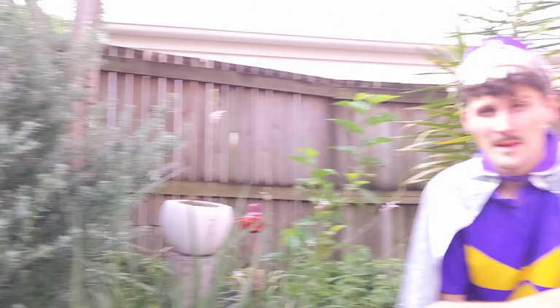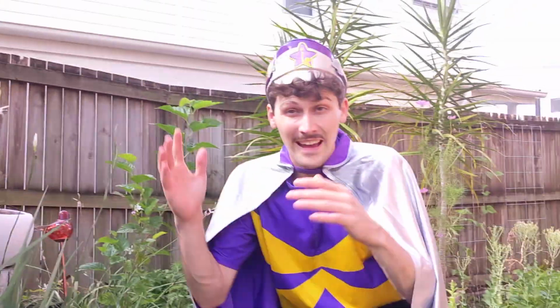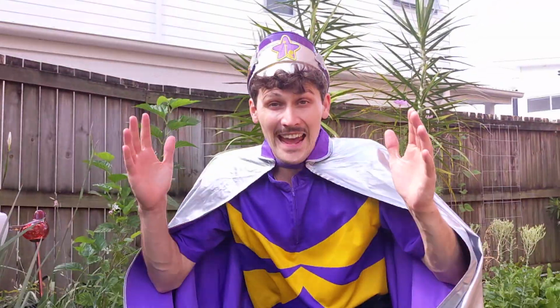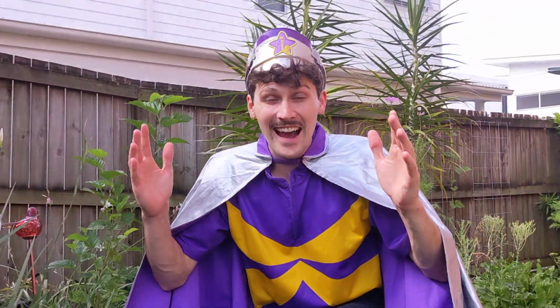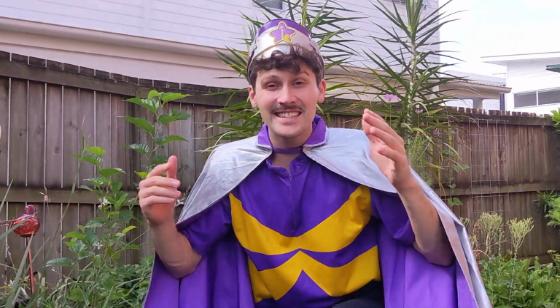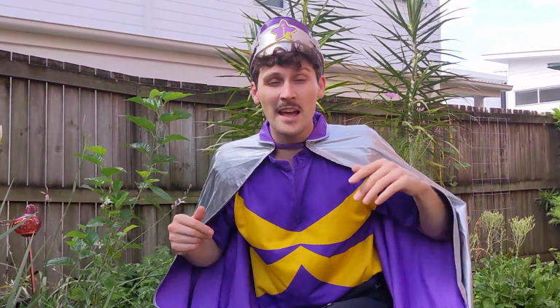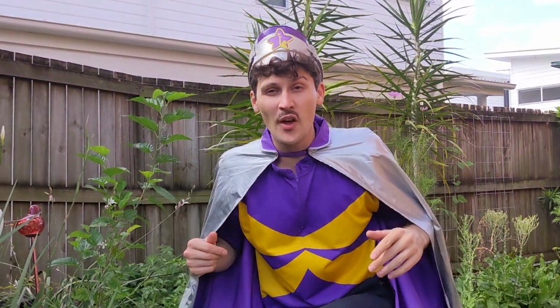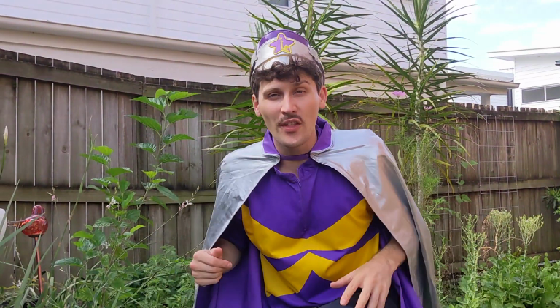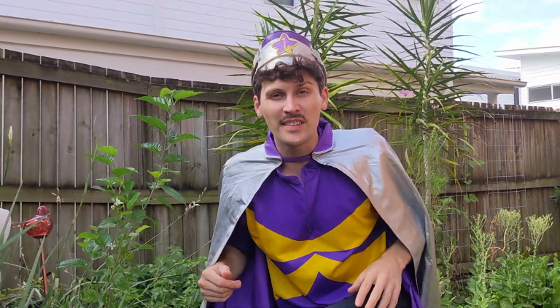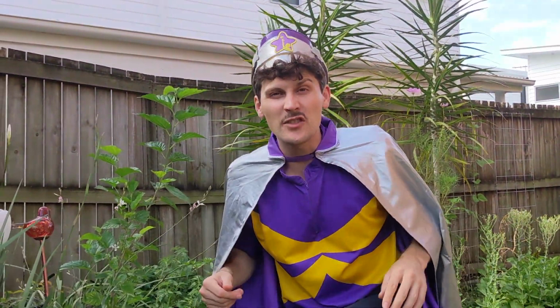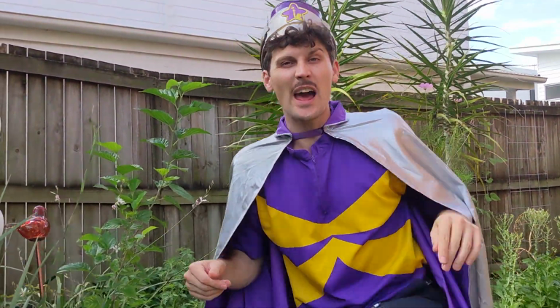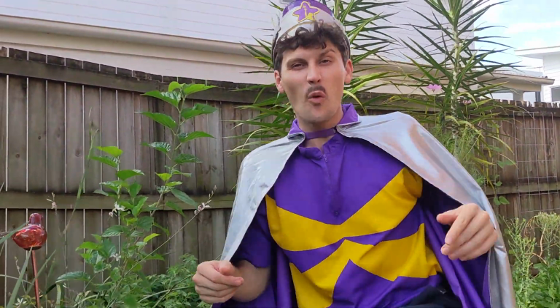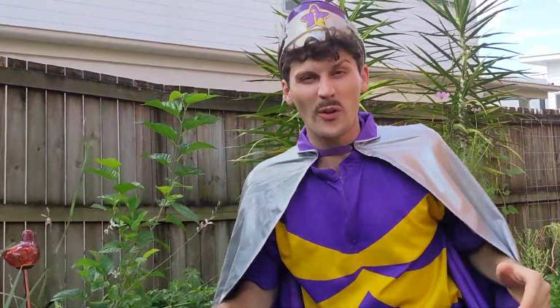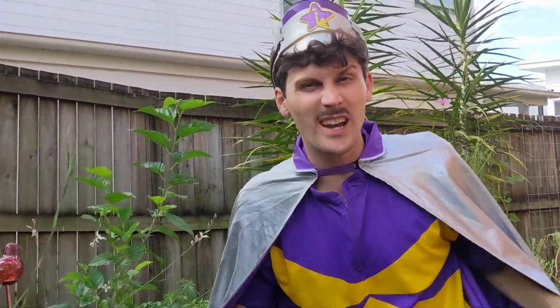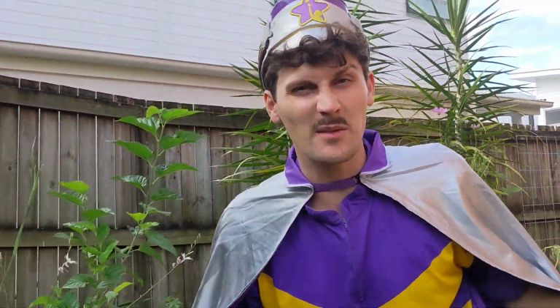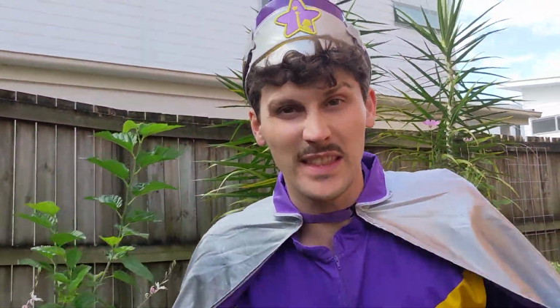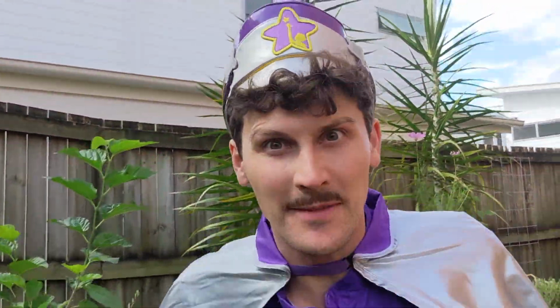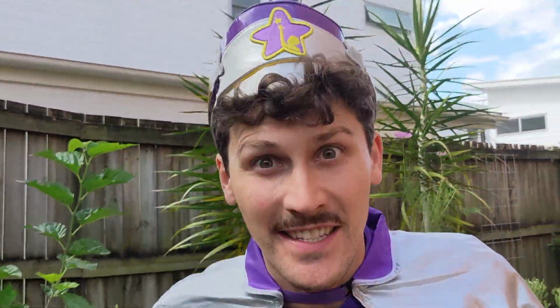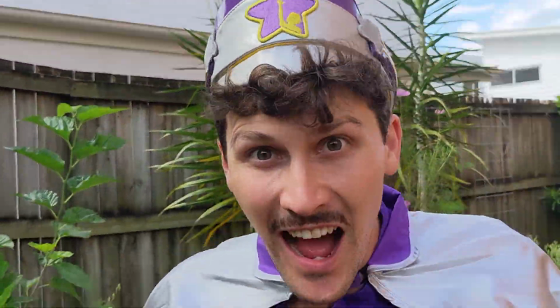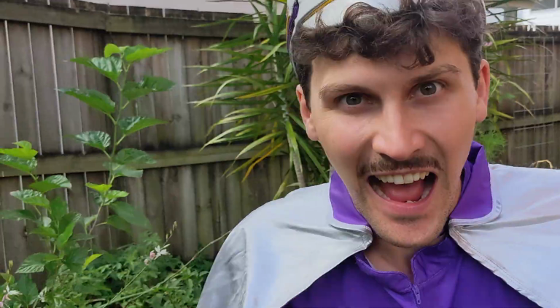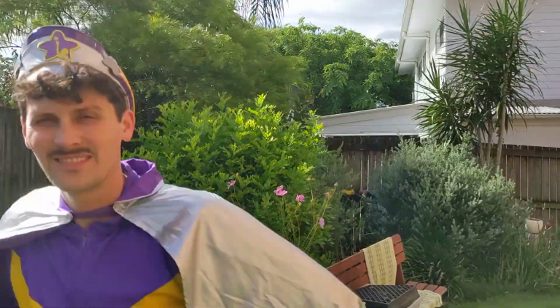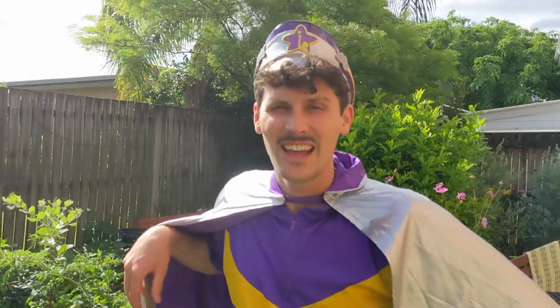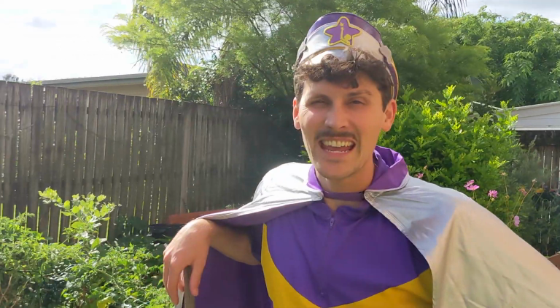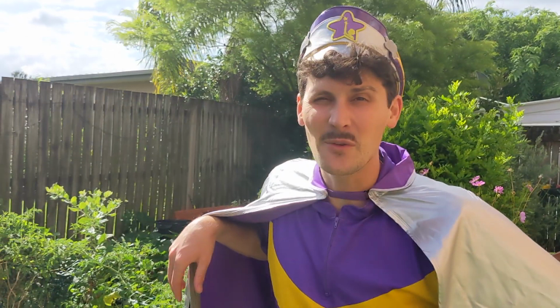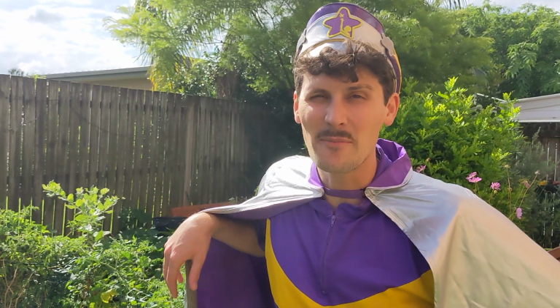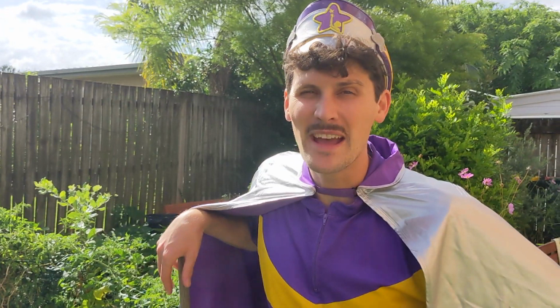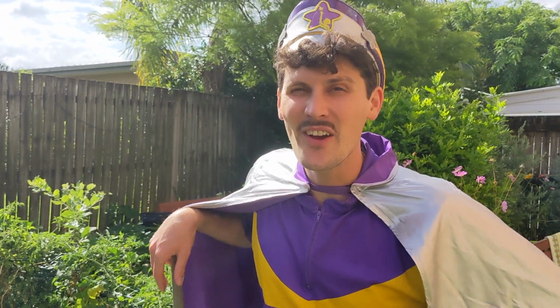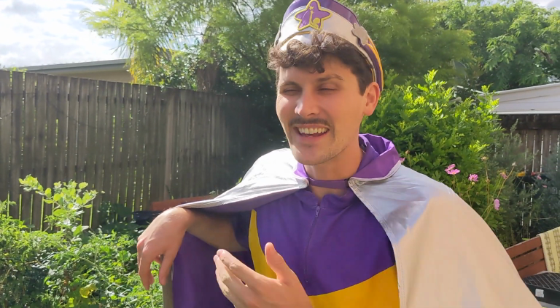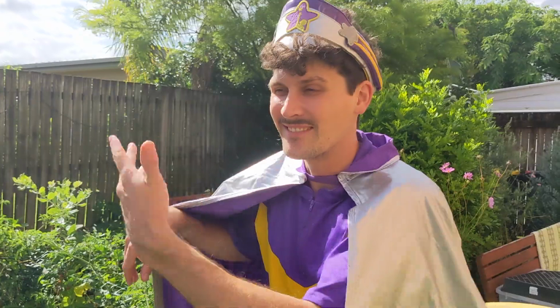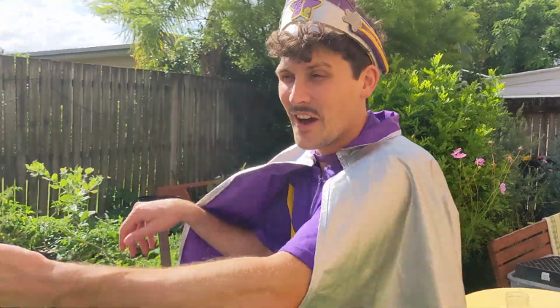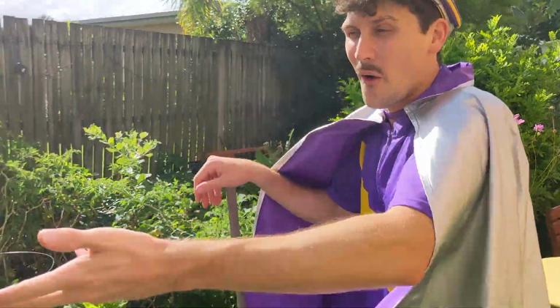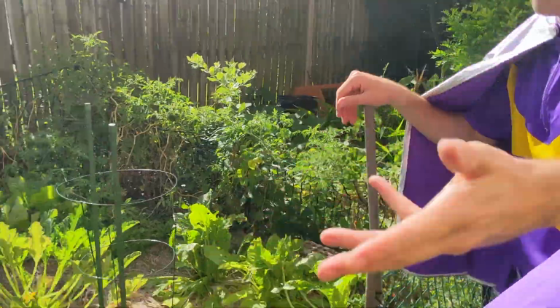Hey guys, today I'm on Earth to teach you how to water a garden with Captain Starlight! Here's one I prepared earlier. Whoa!